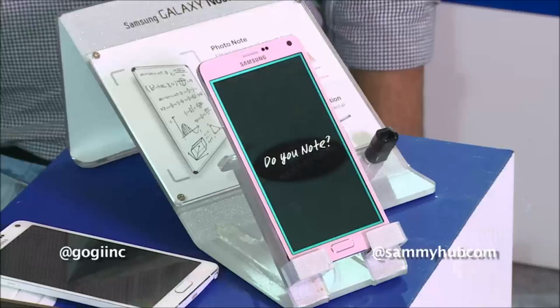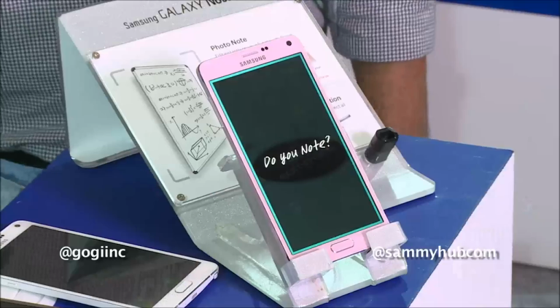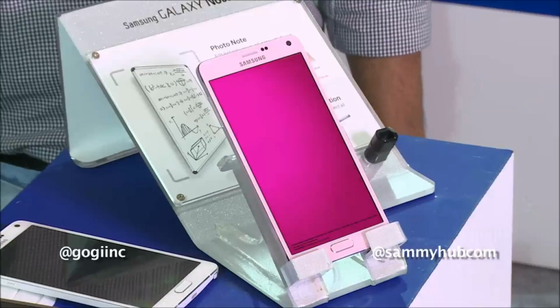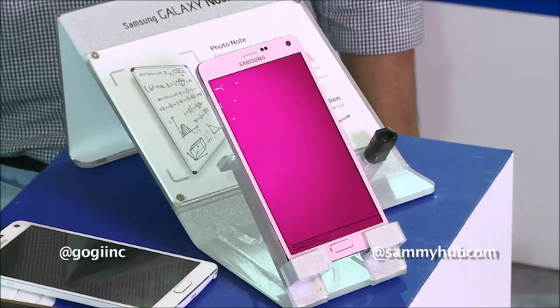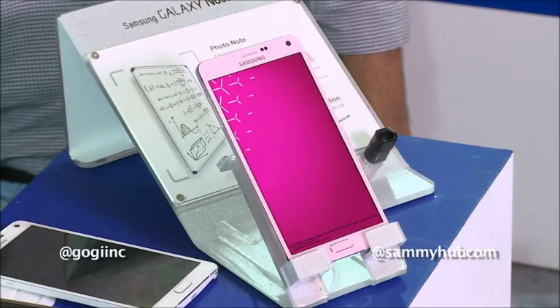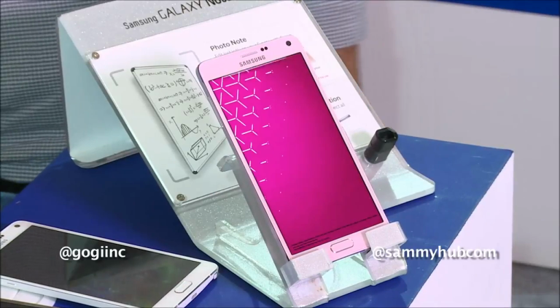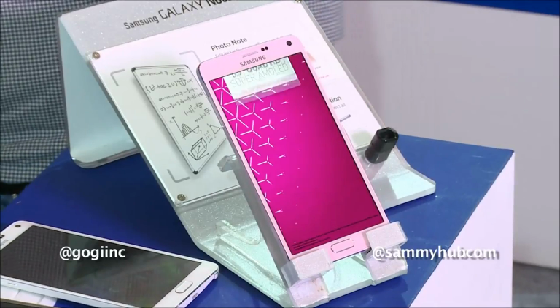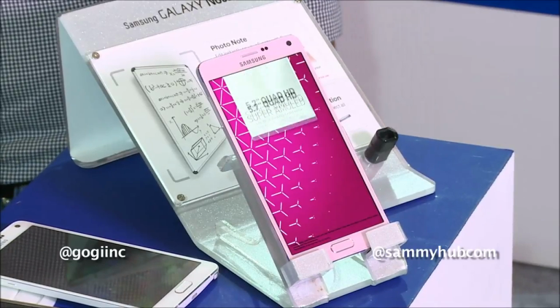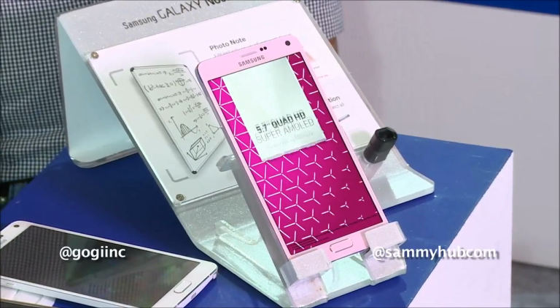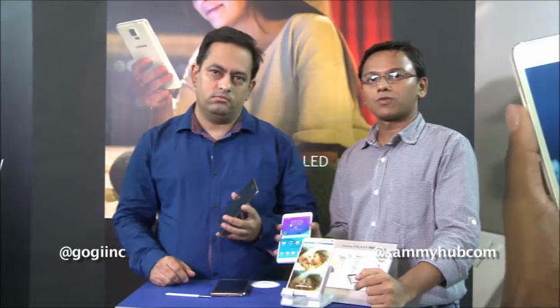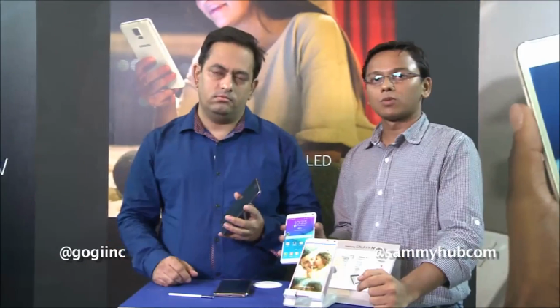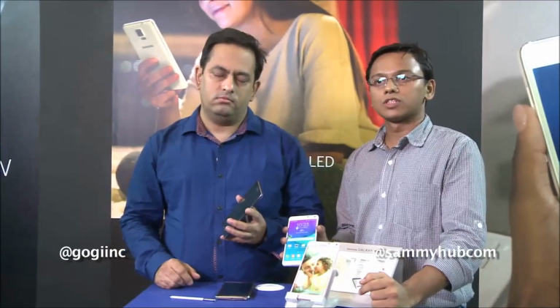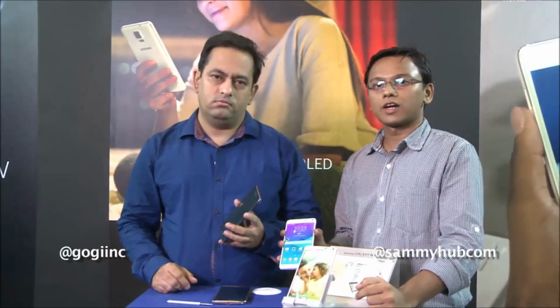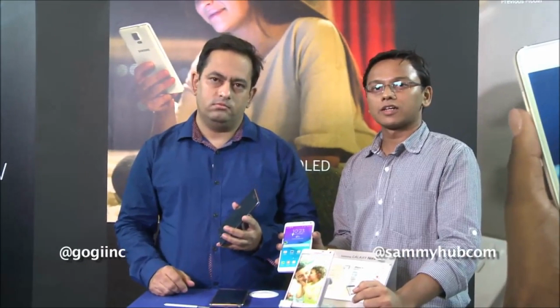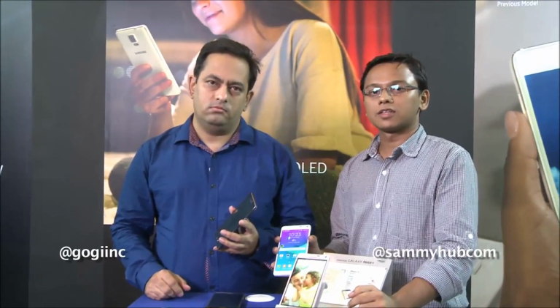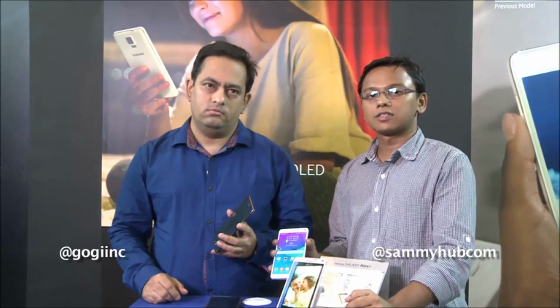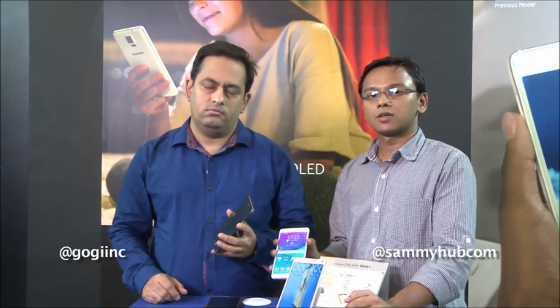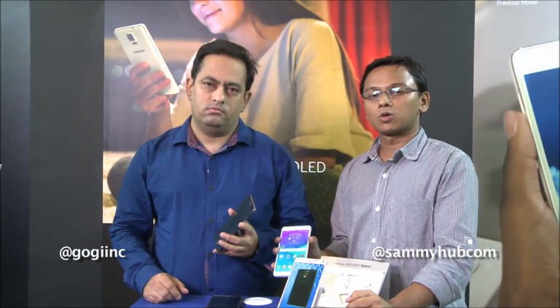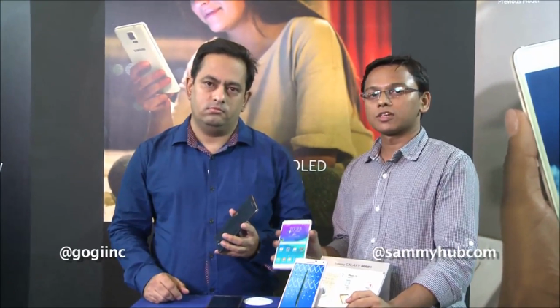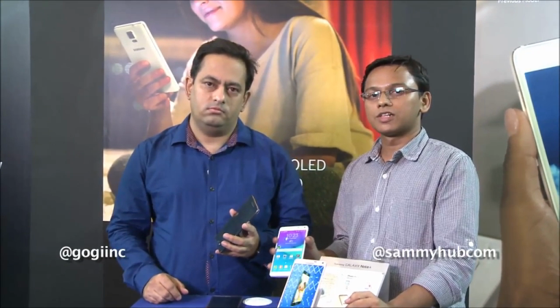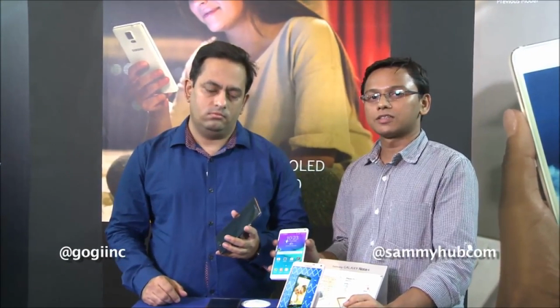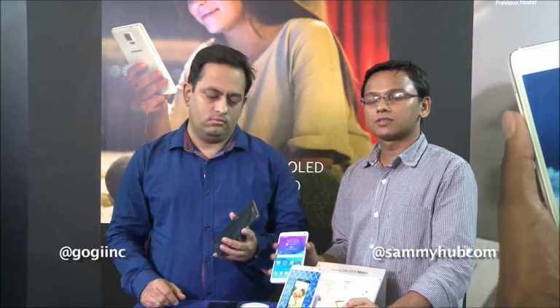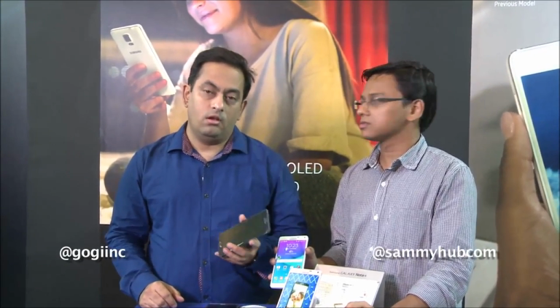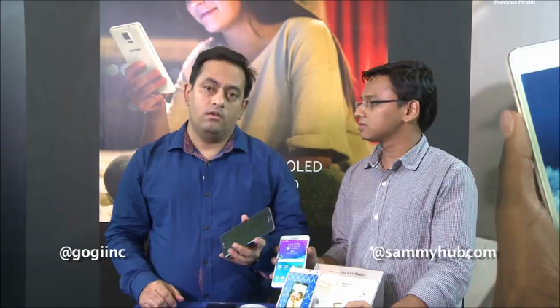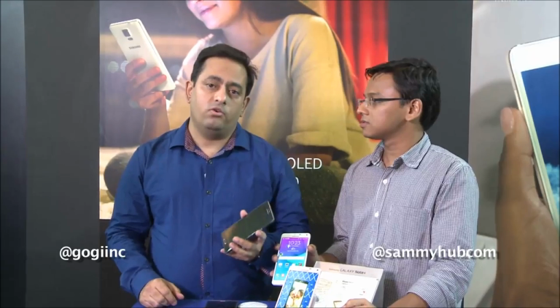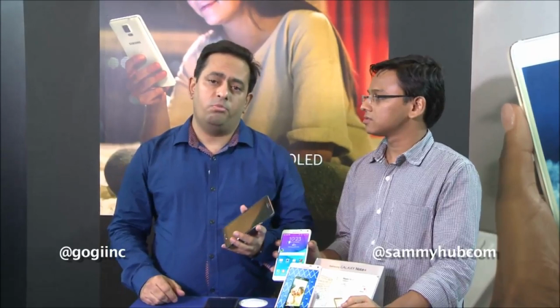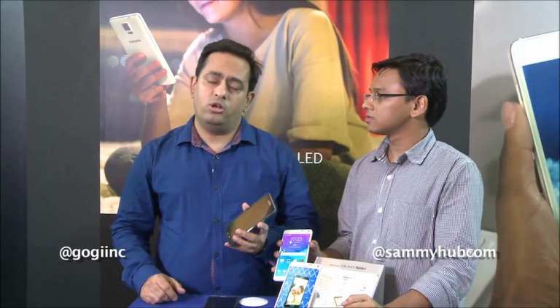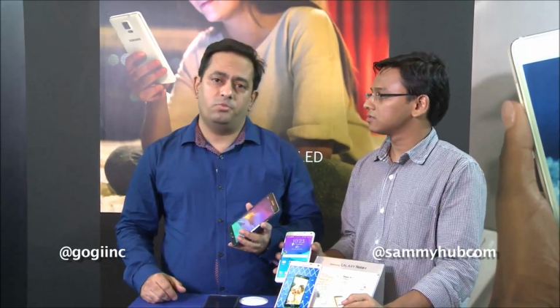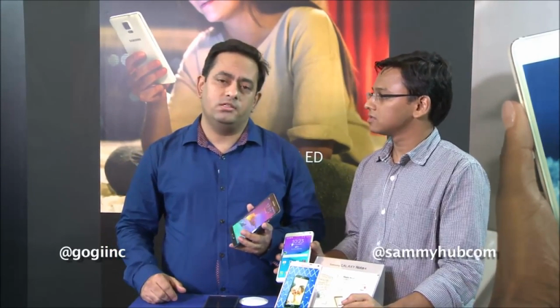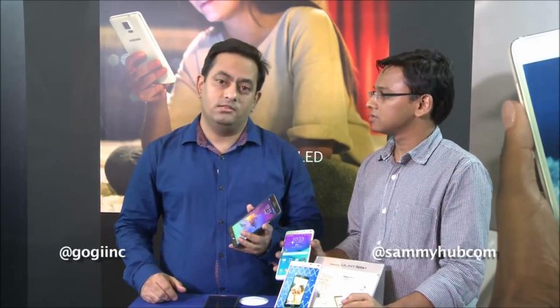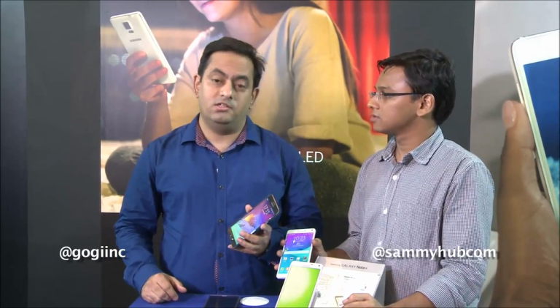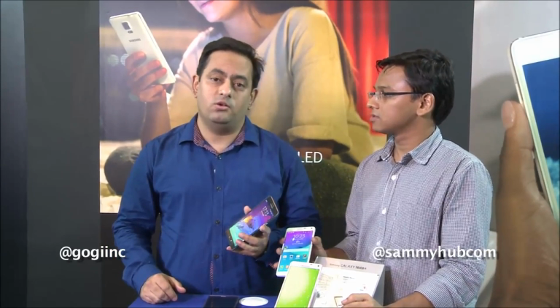The phone goes on sale from this Friday, that is October 17th, for approximately Rs. 60,000.